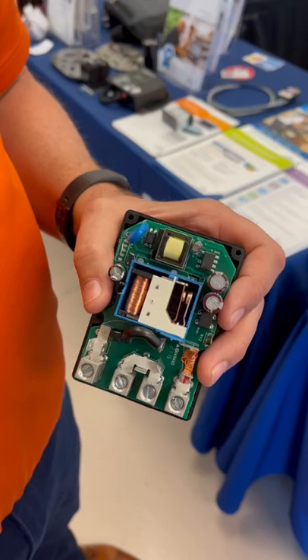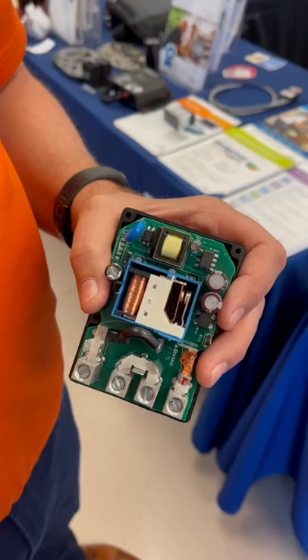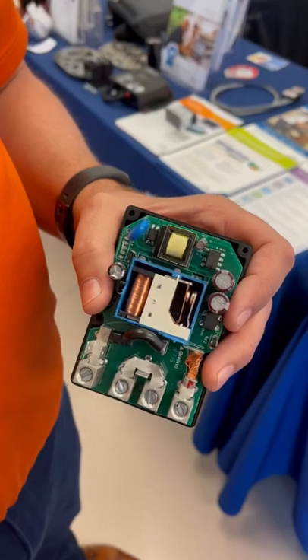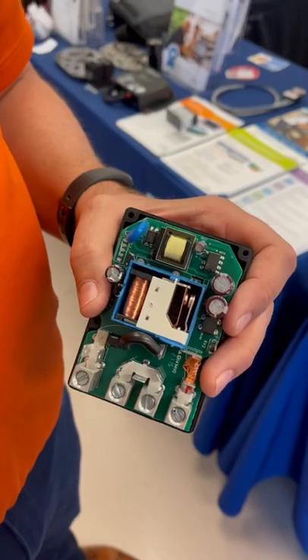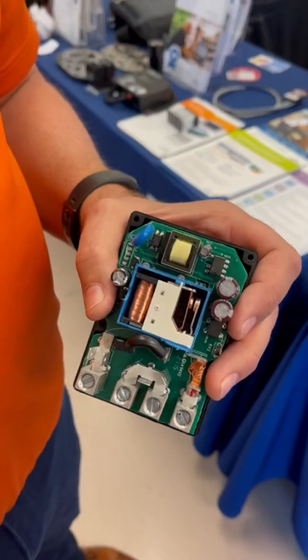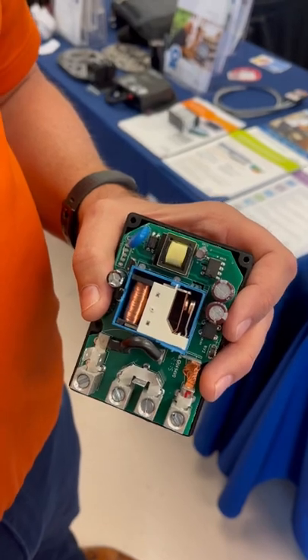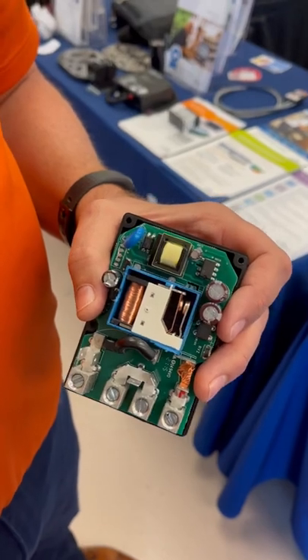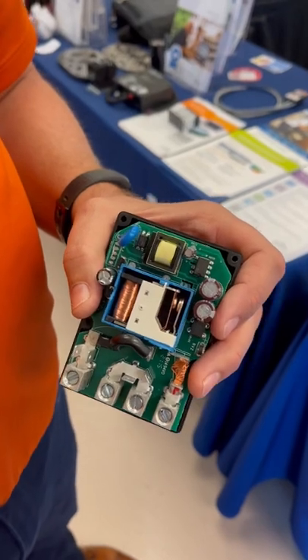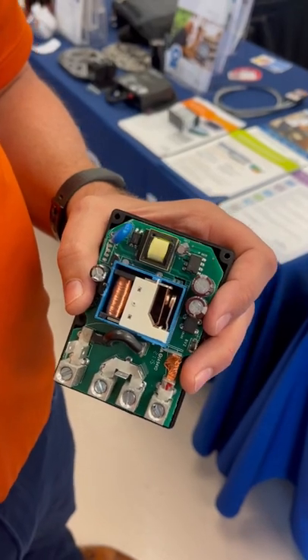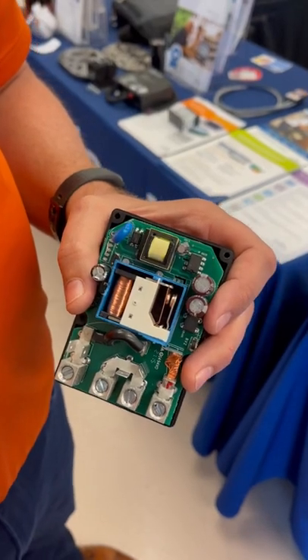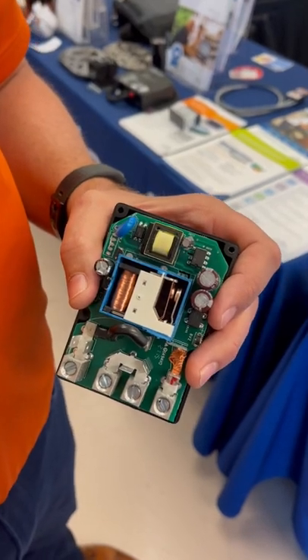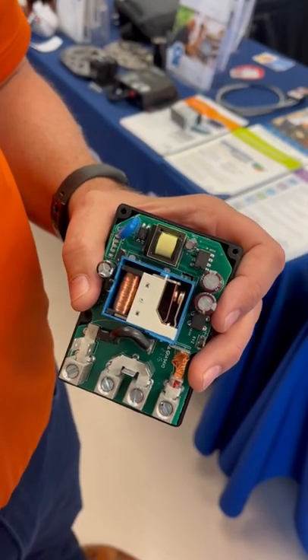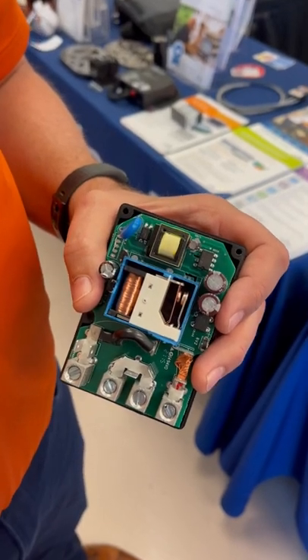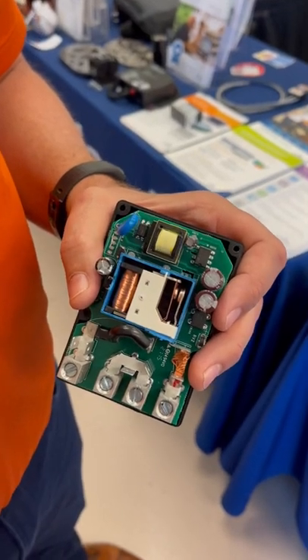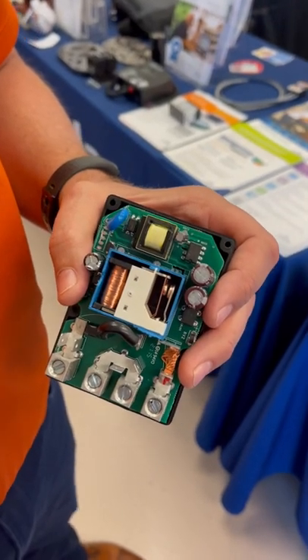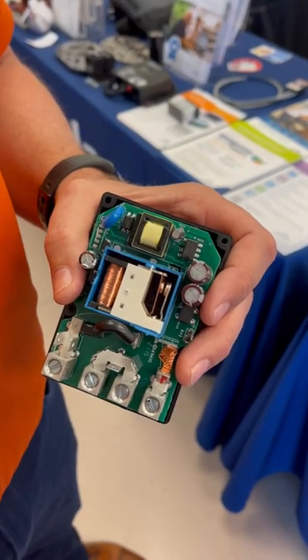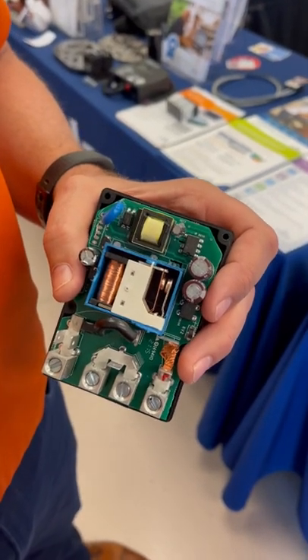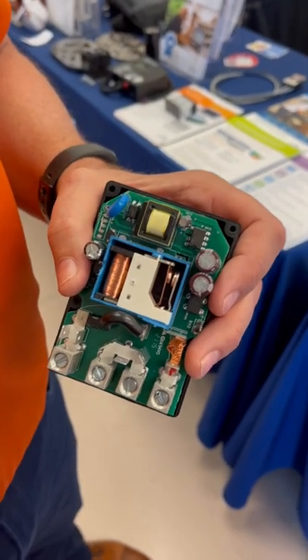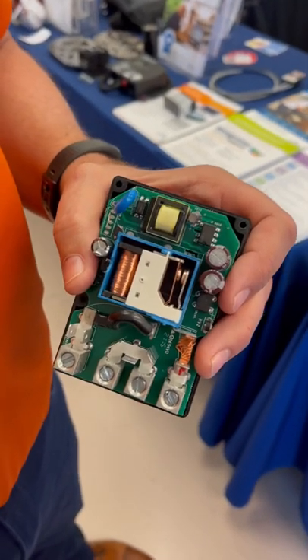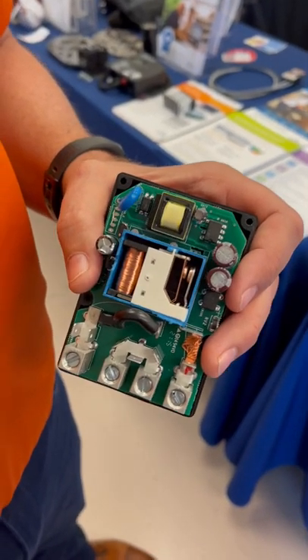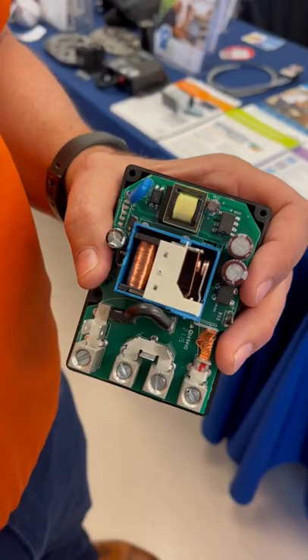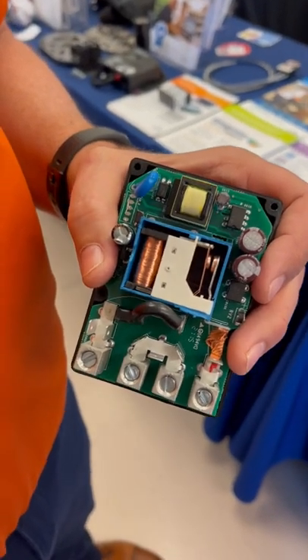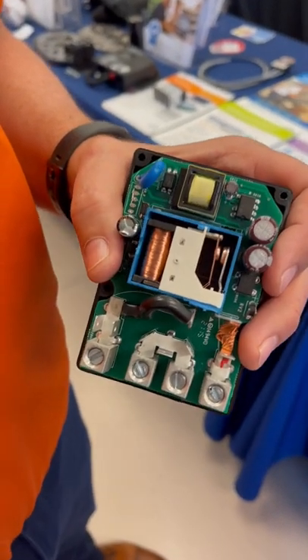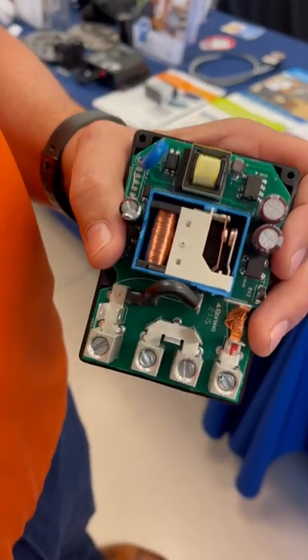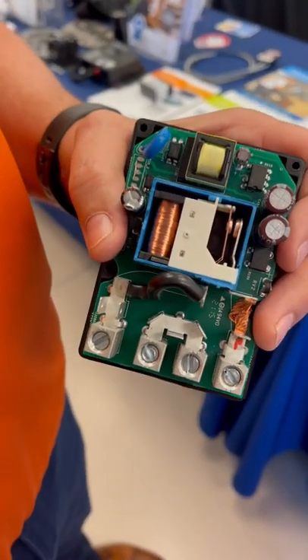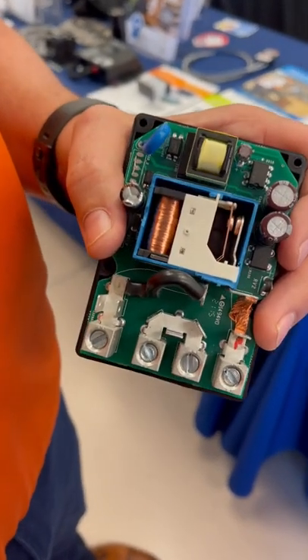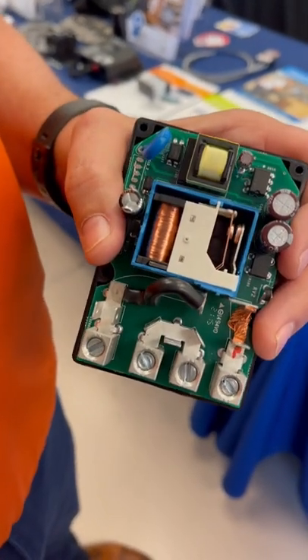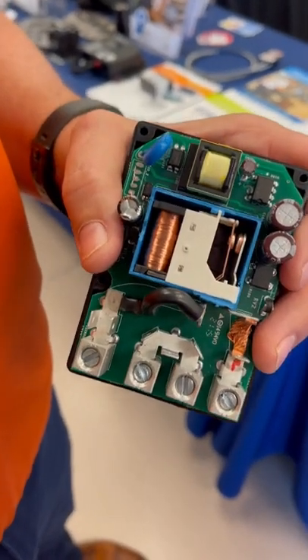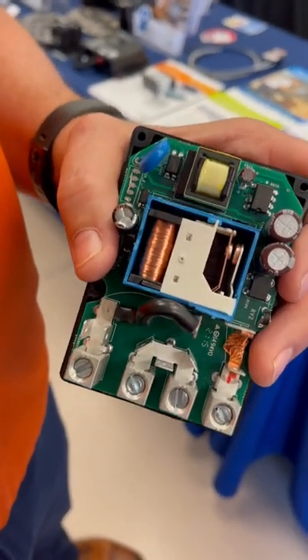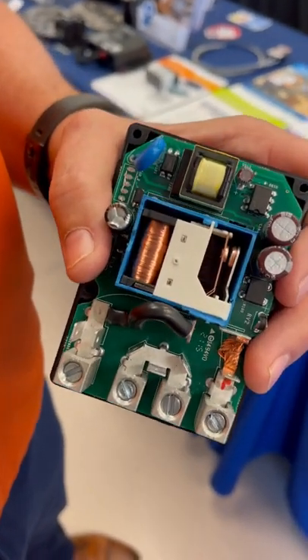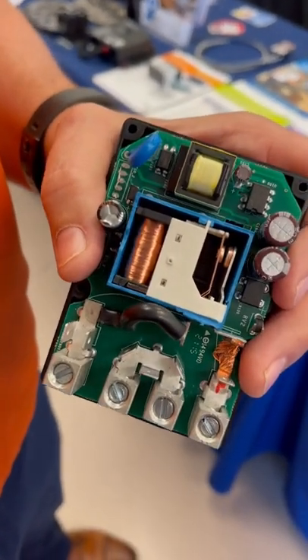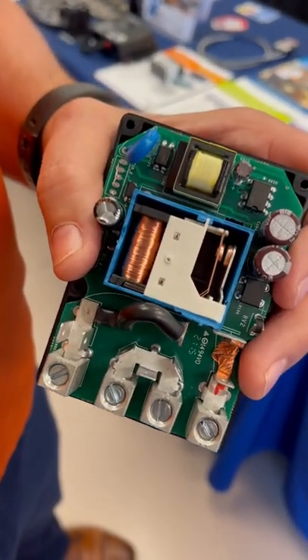Hey guys, I'm here with Jim from Emerson and he's going to talk to you about this new awesome contactor.